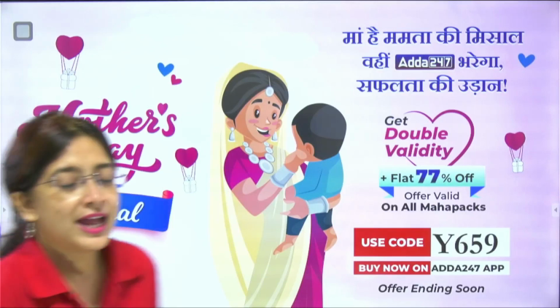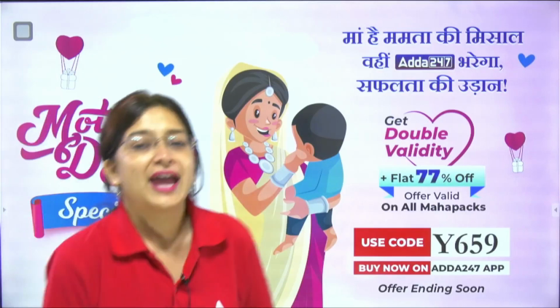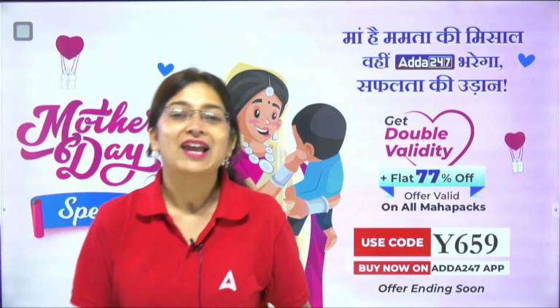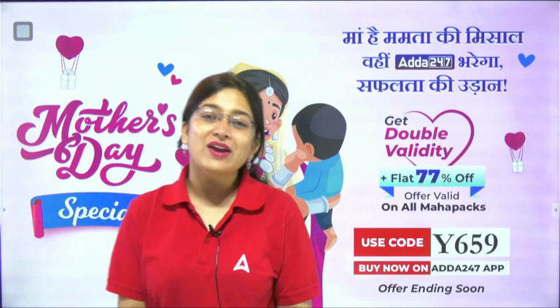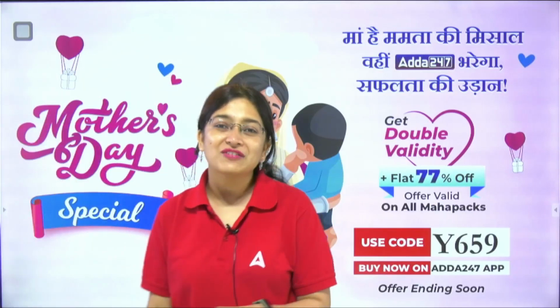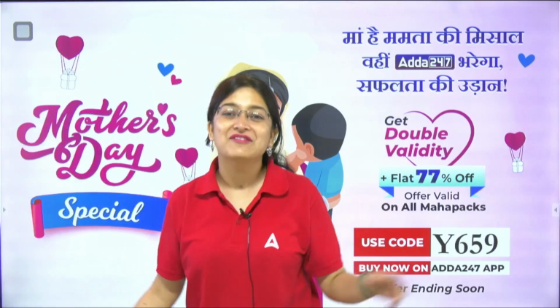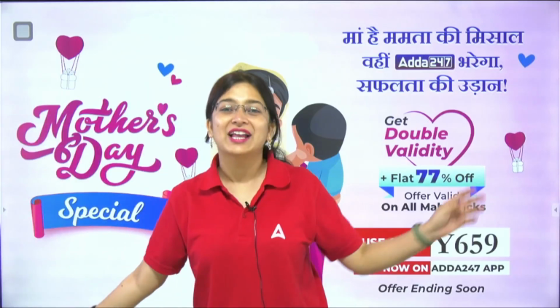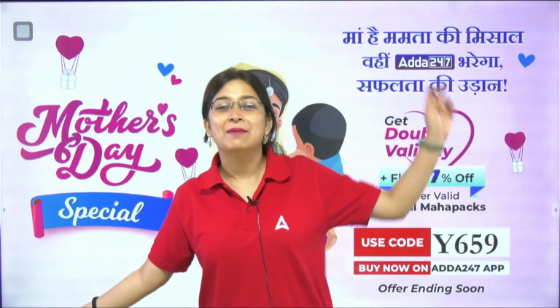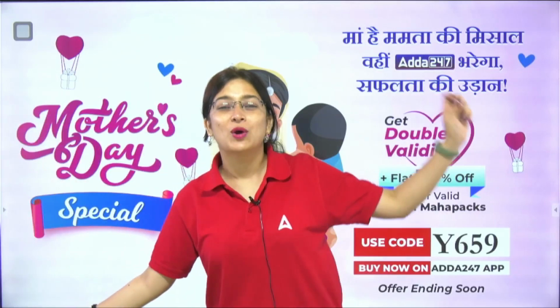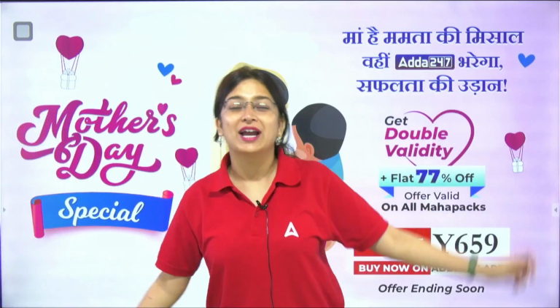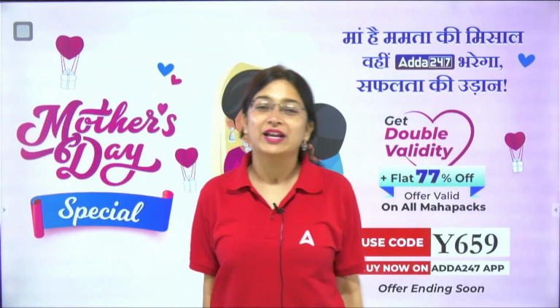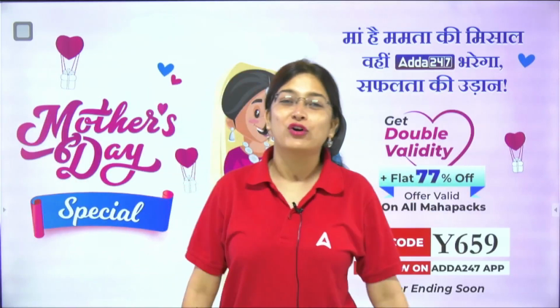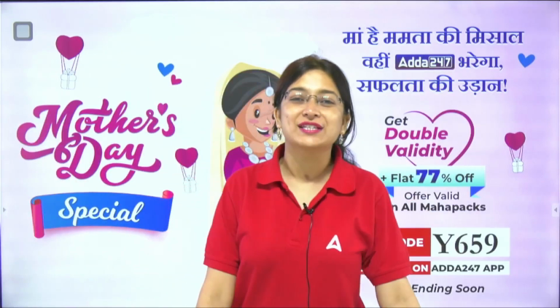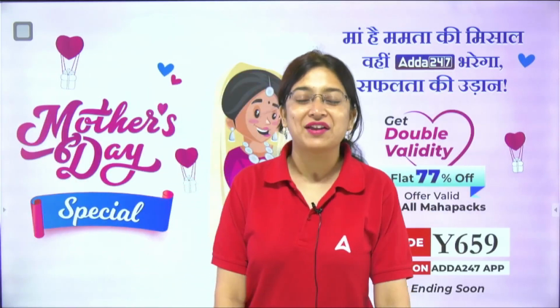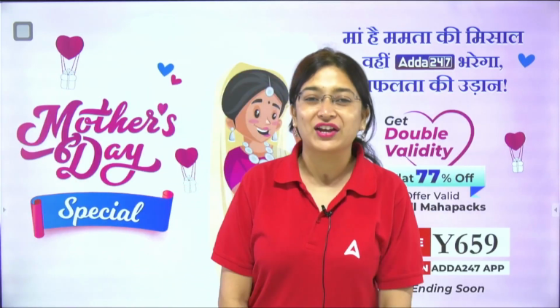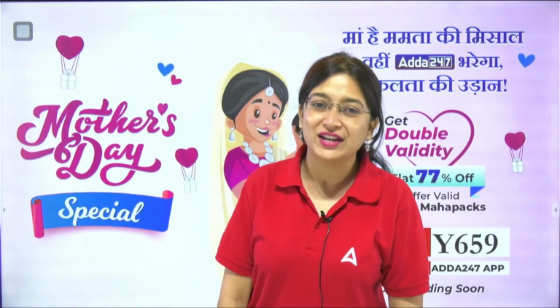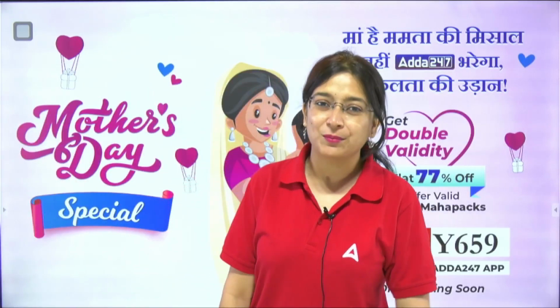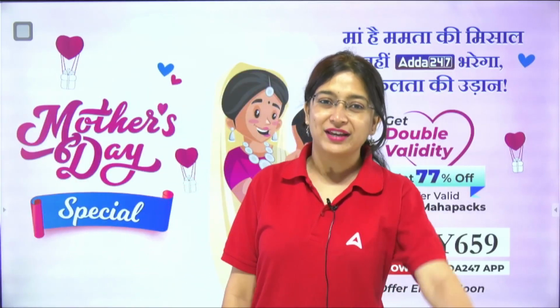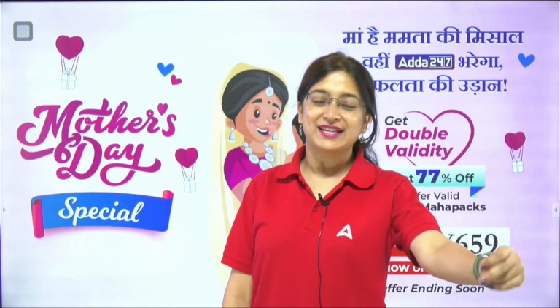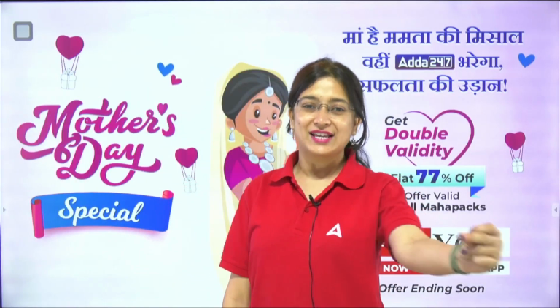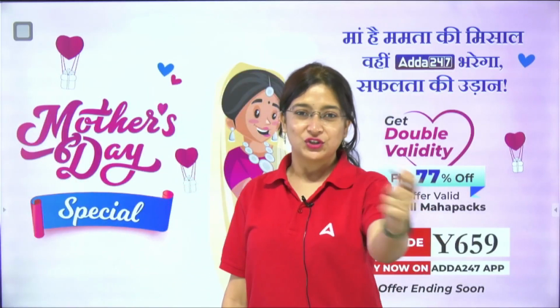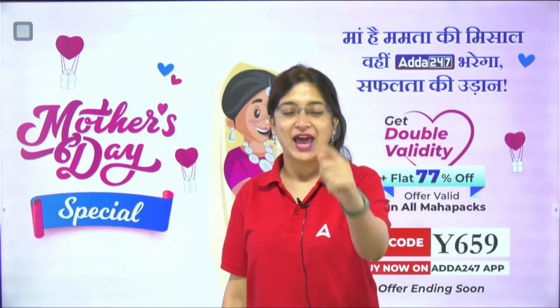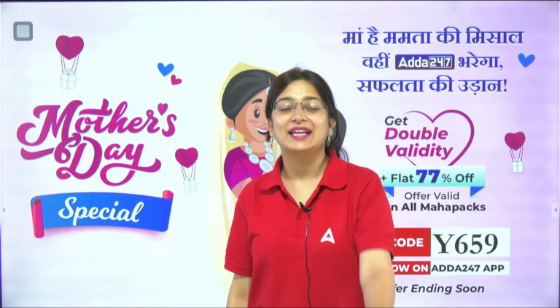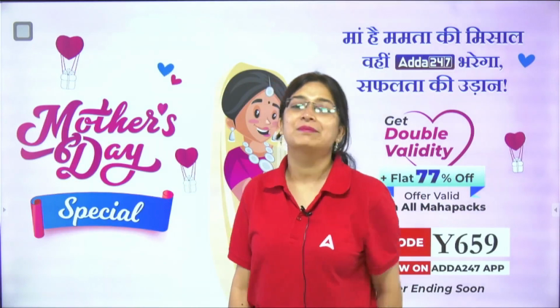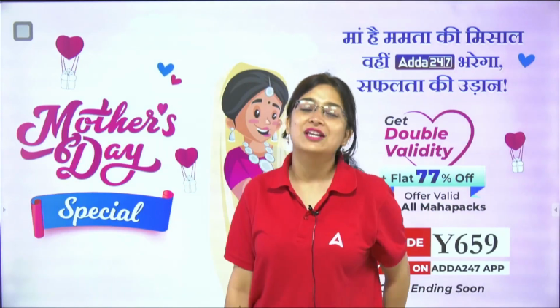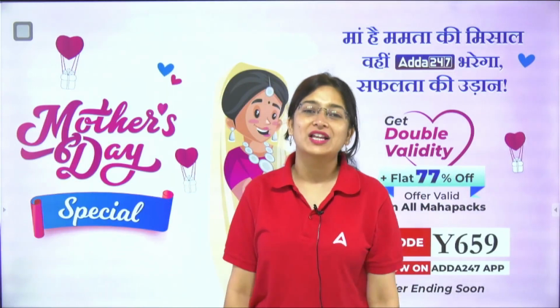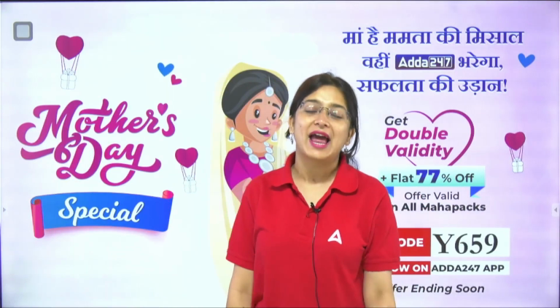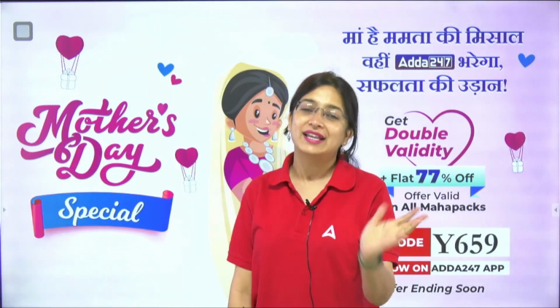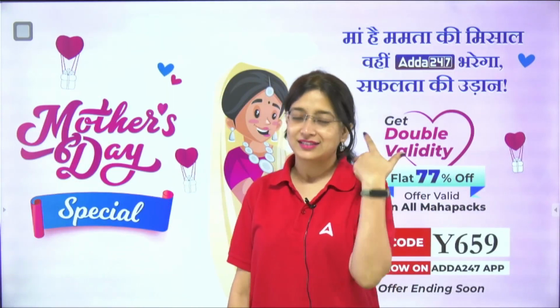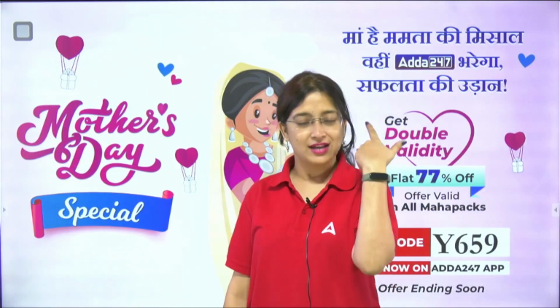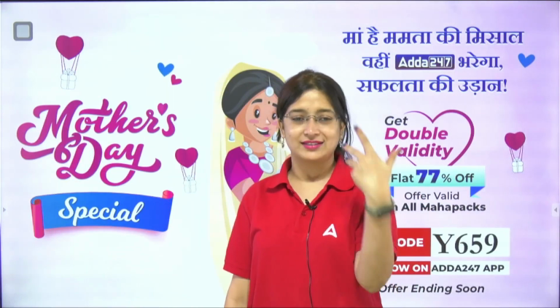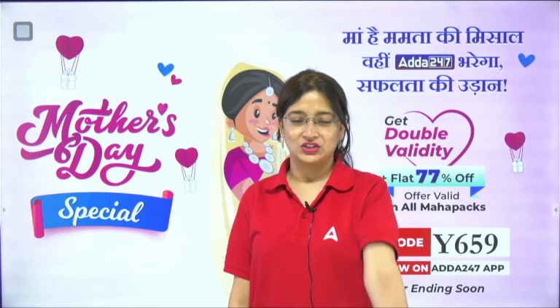Hello everyone, welcome to Adda 24-7 Regulatory Bodies and SO channel. I am Kinjal and let's start the session.